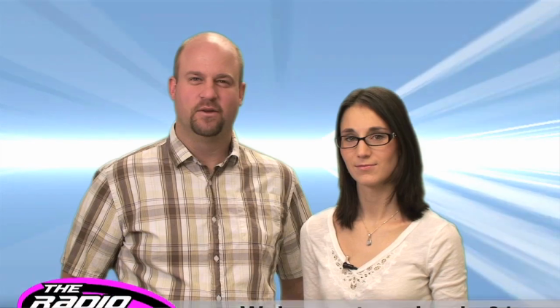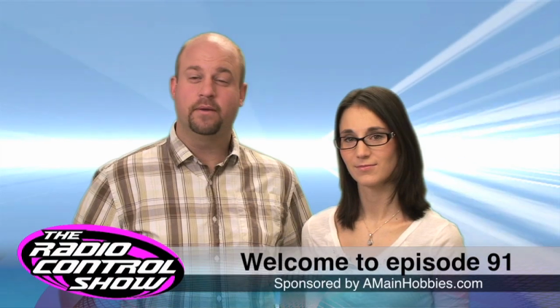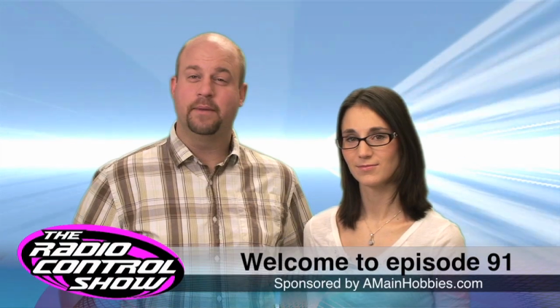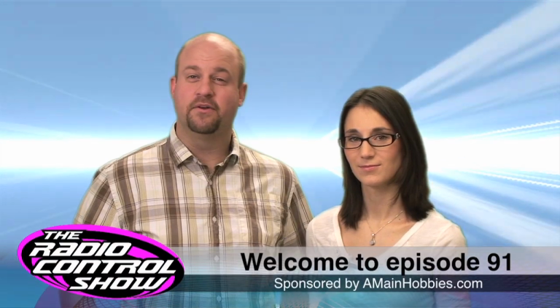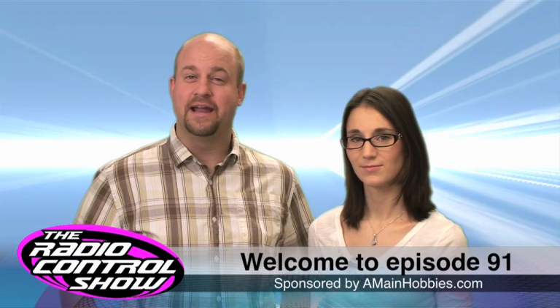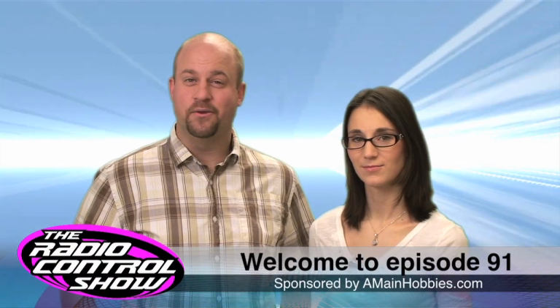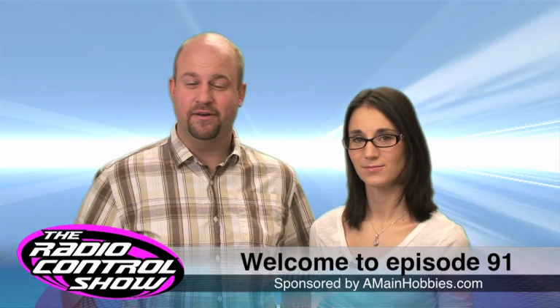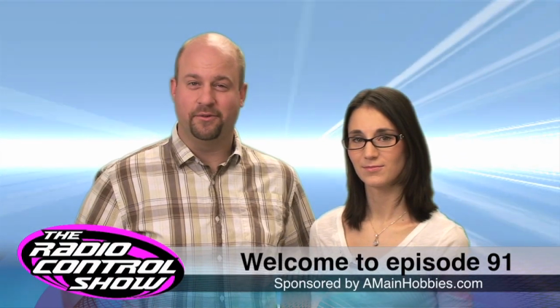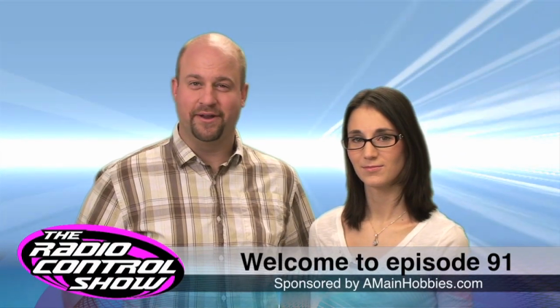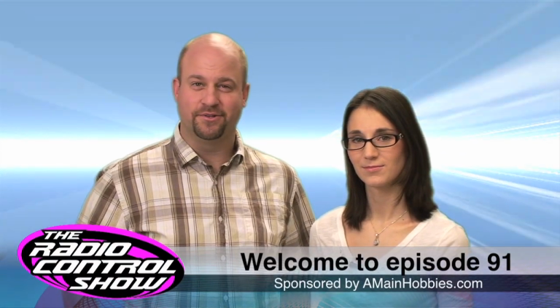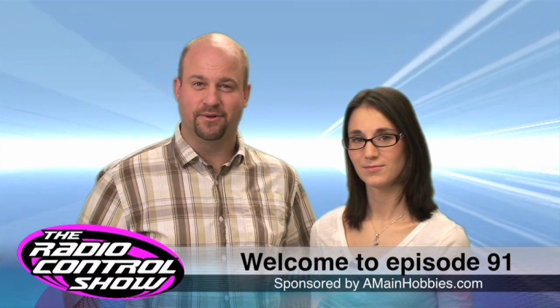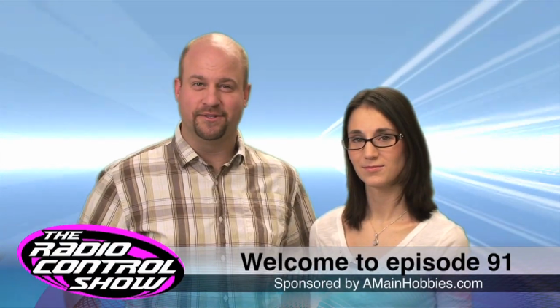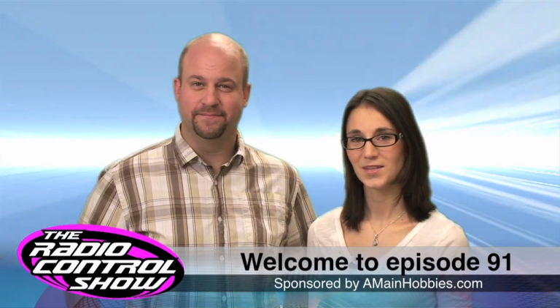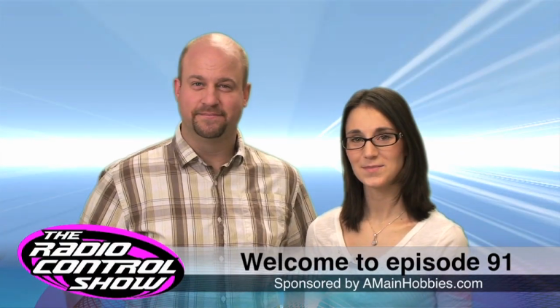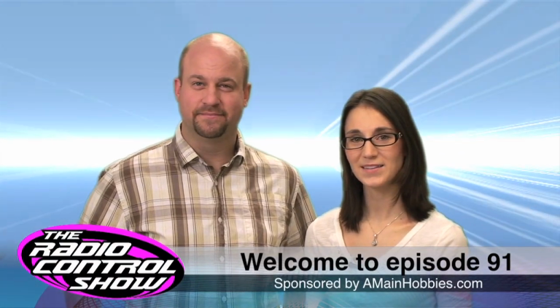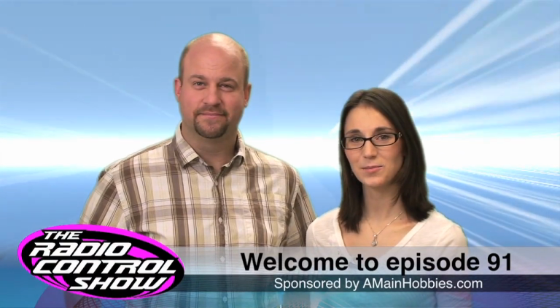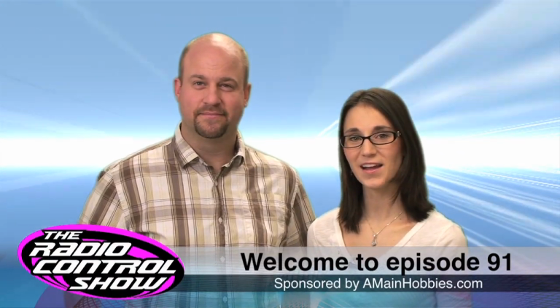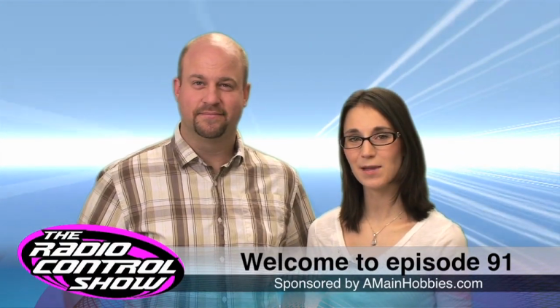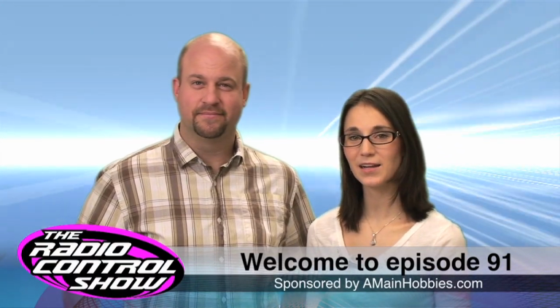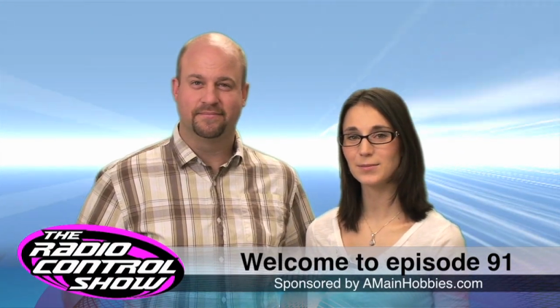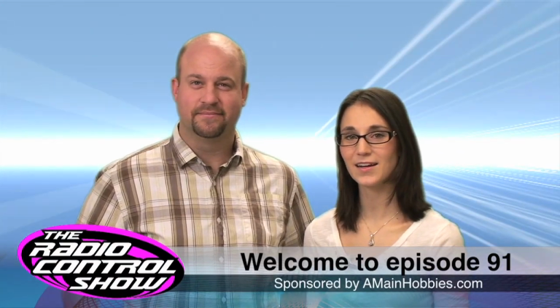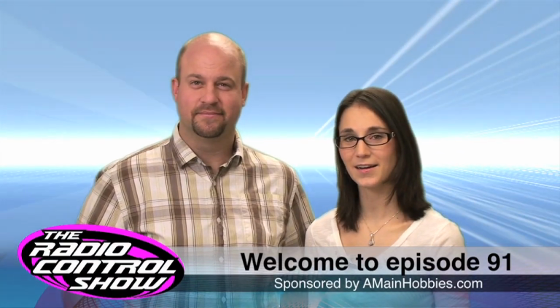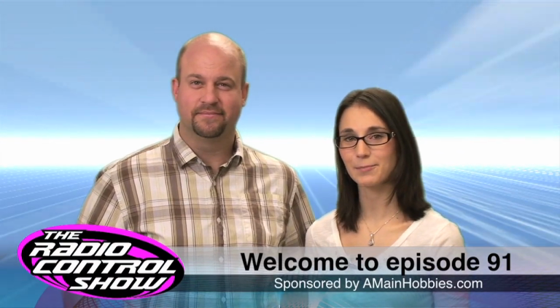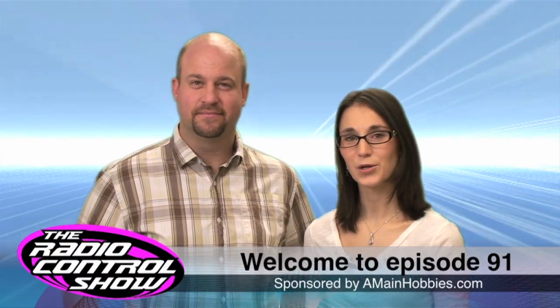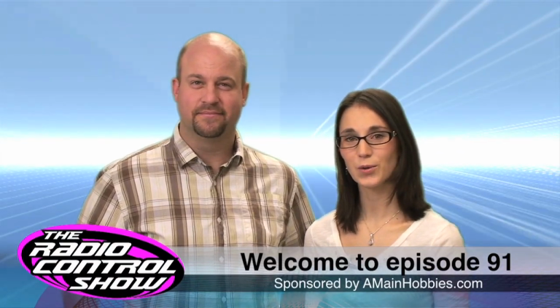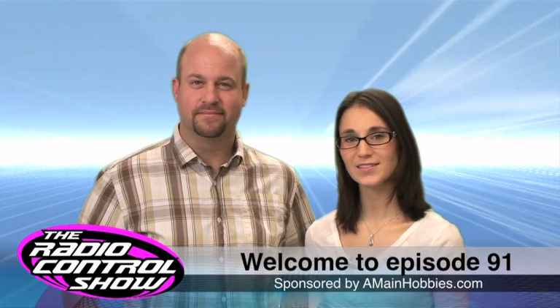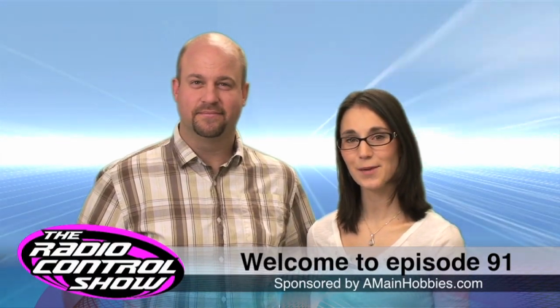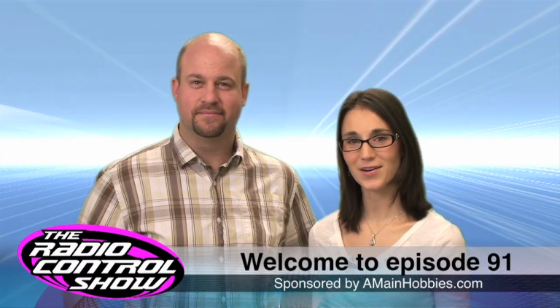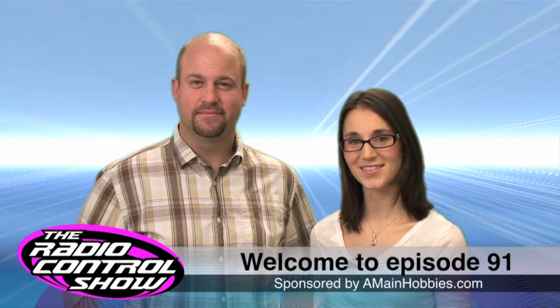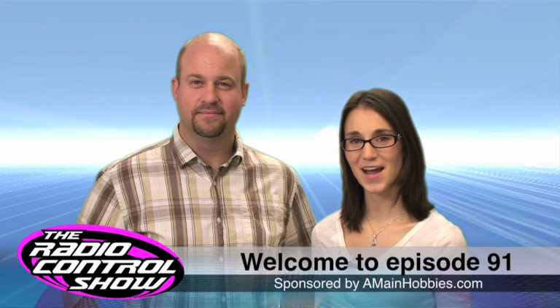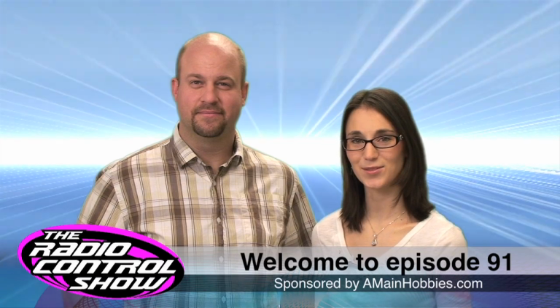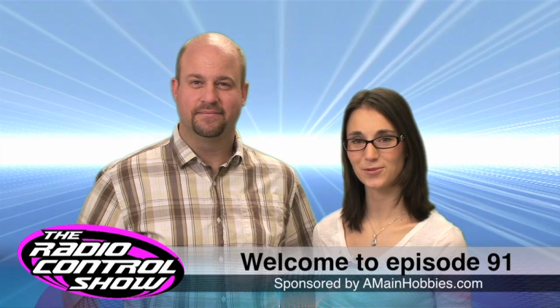Welcome to episode 91 of the Radio Control Show, sponsored by AmyandHavis.com, your one-stop RC hobby store.